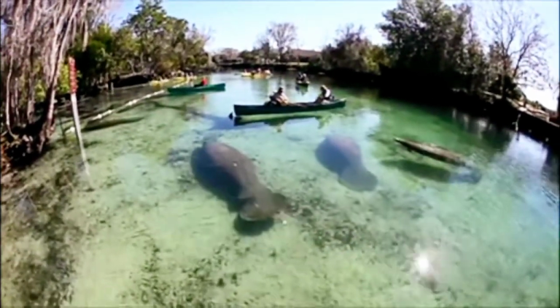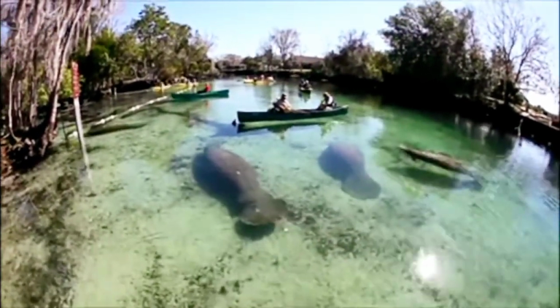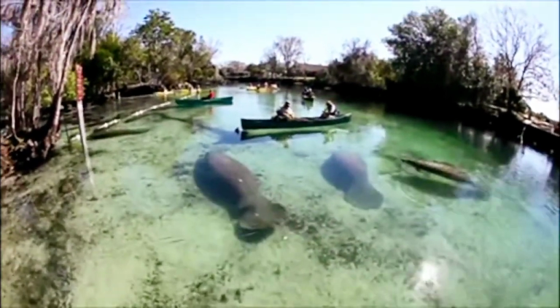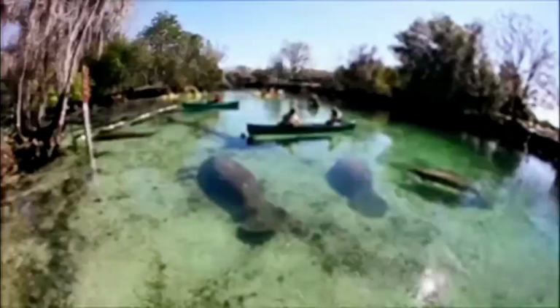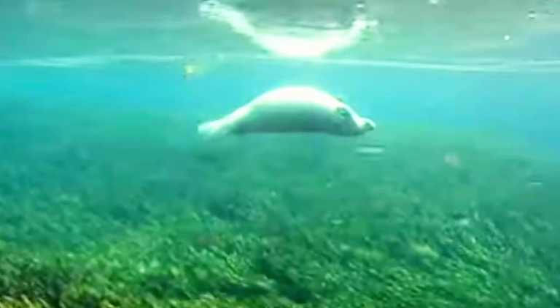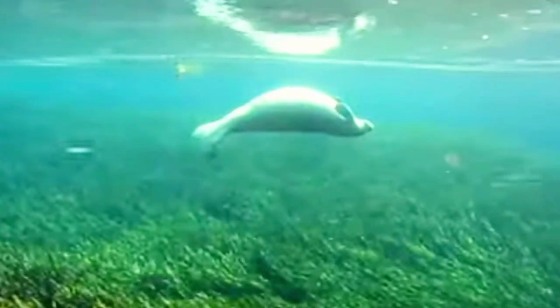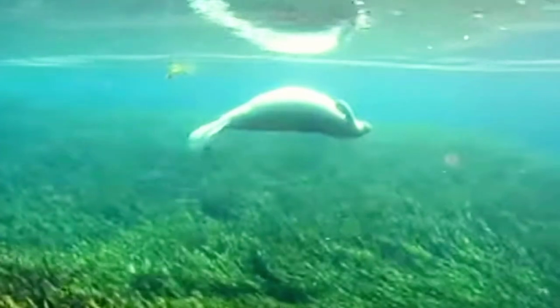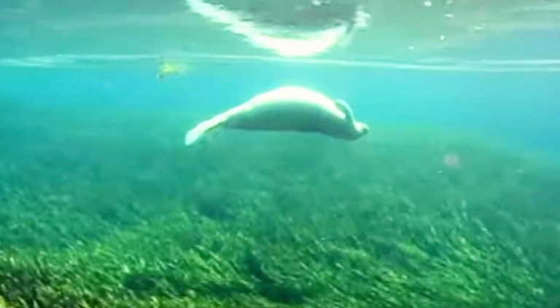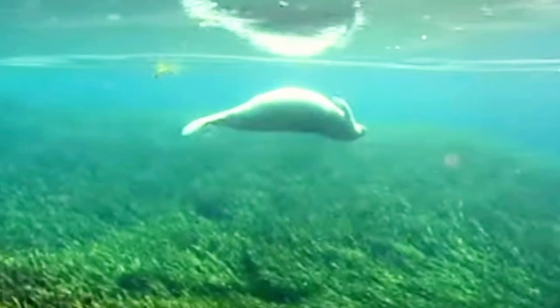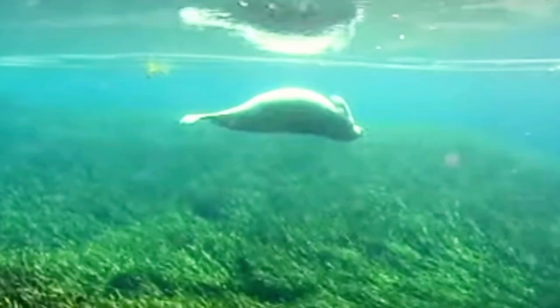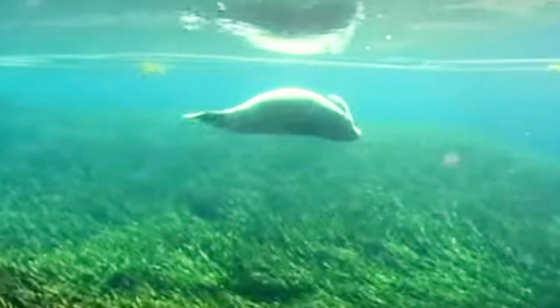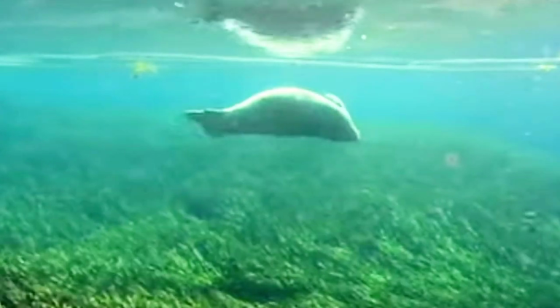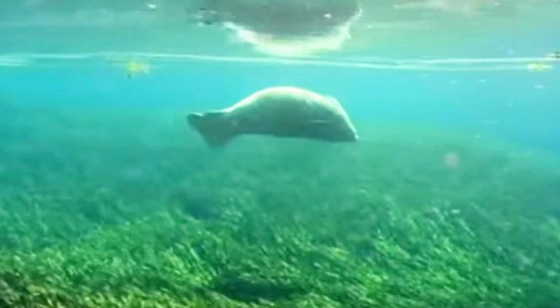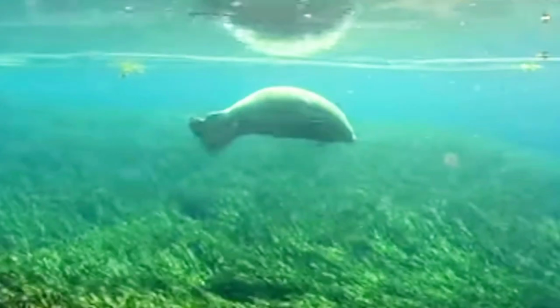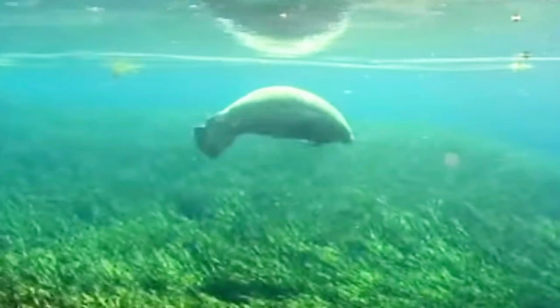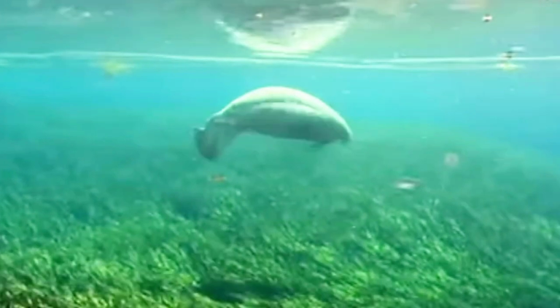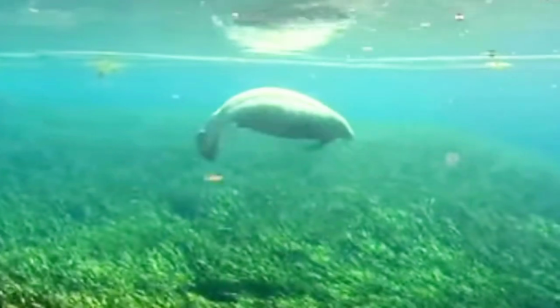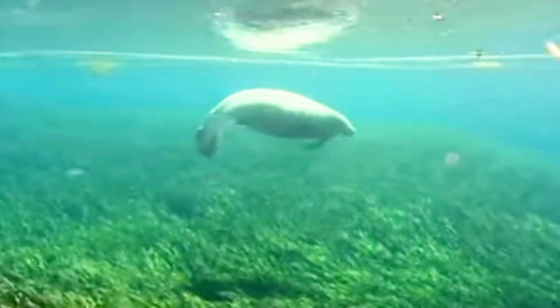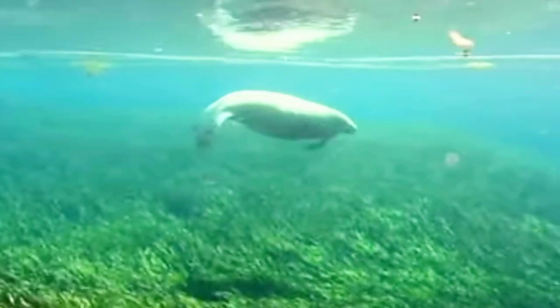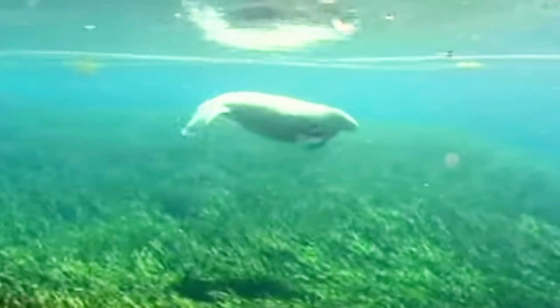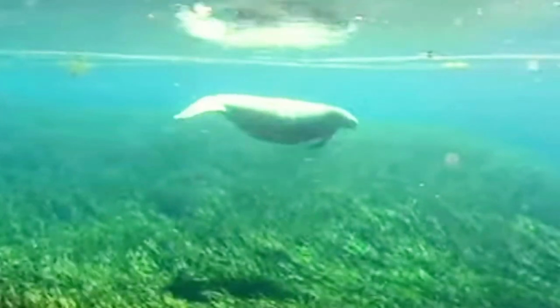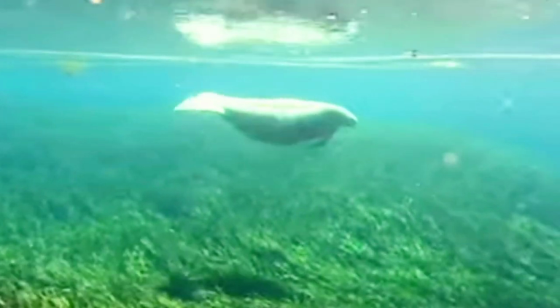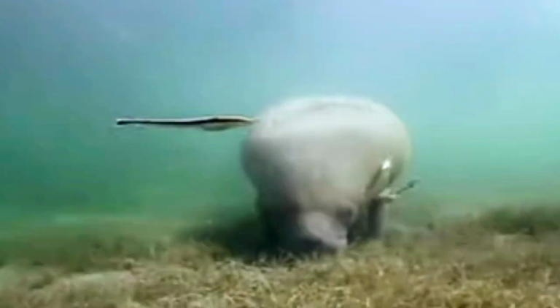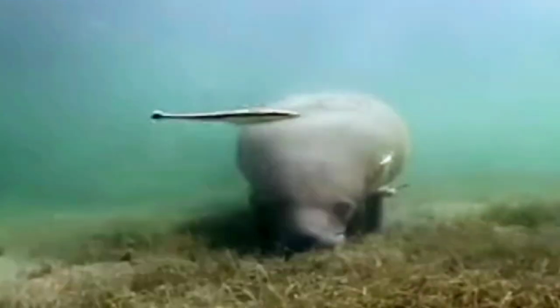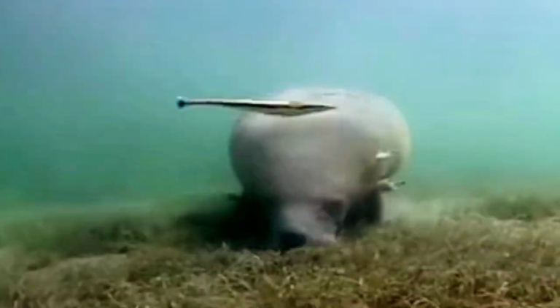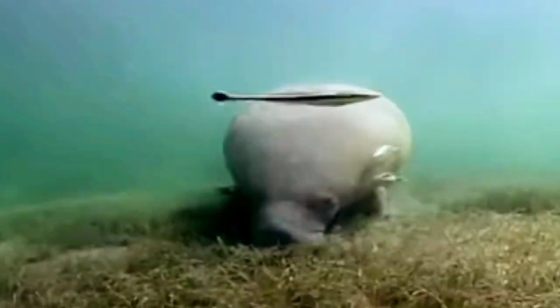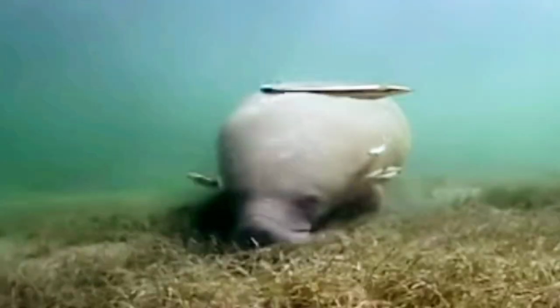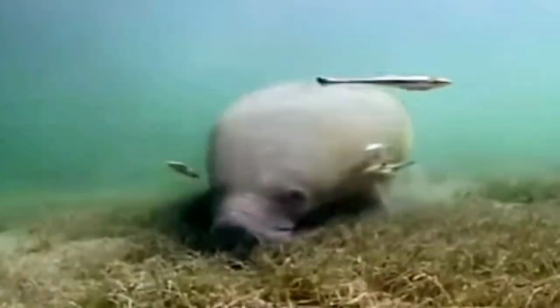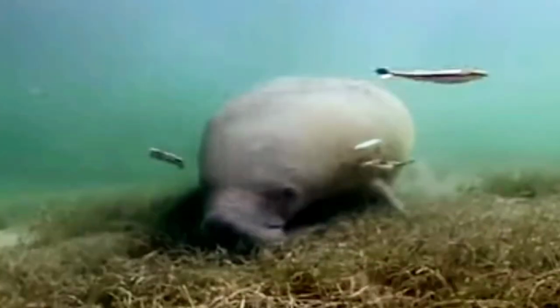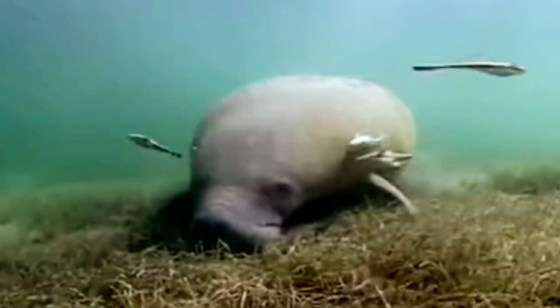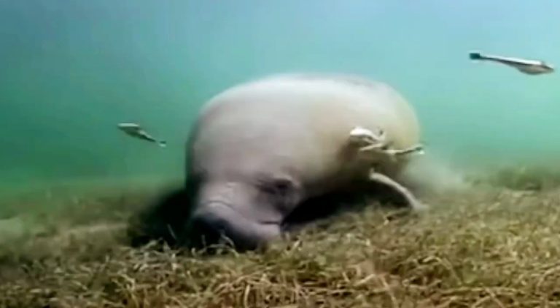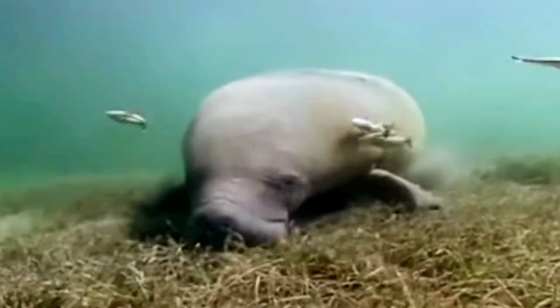When swimming, manatees sometimes do flips underwater or roll about, and they even swim upside down.